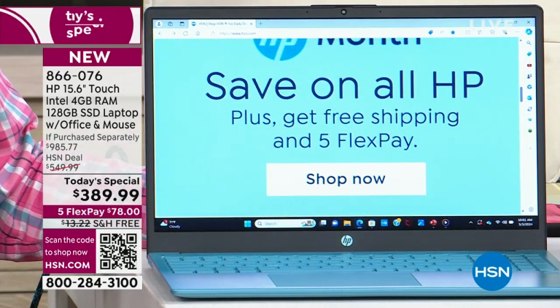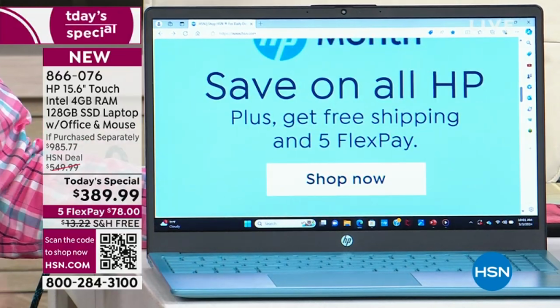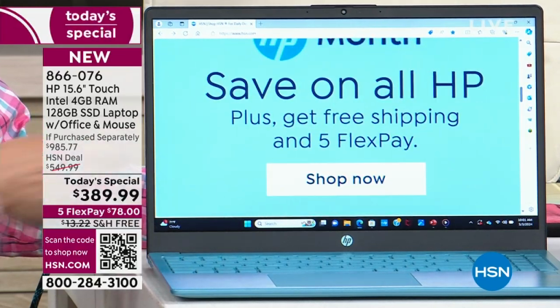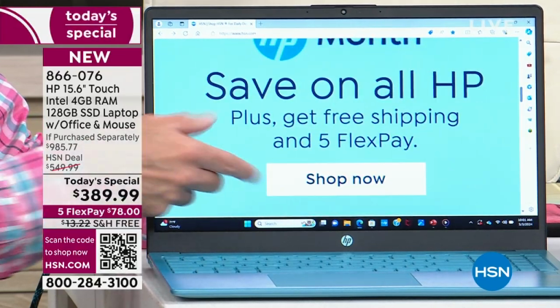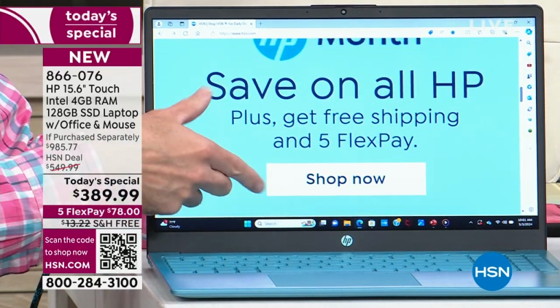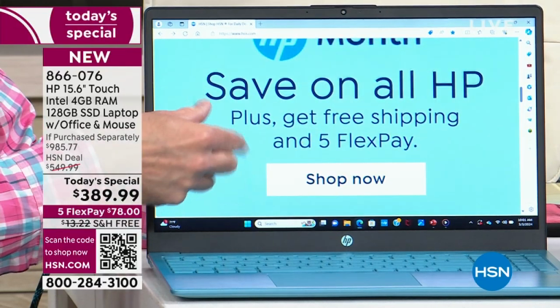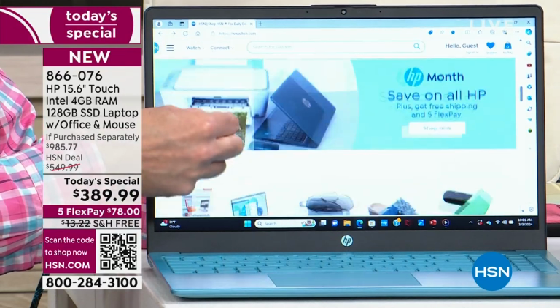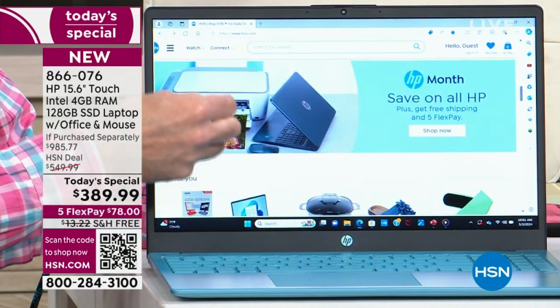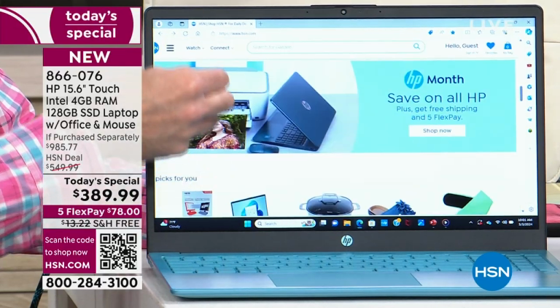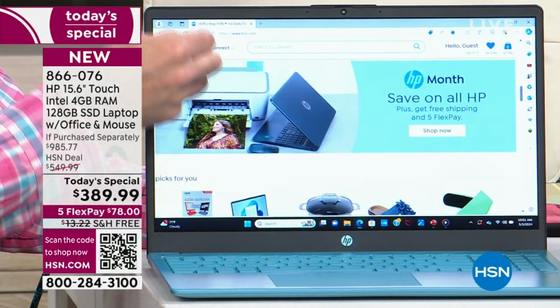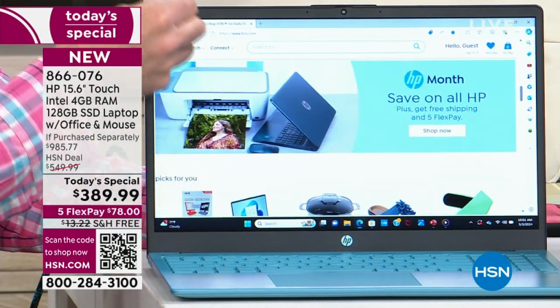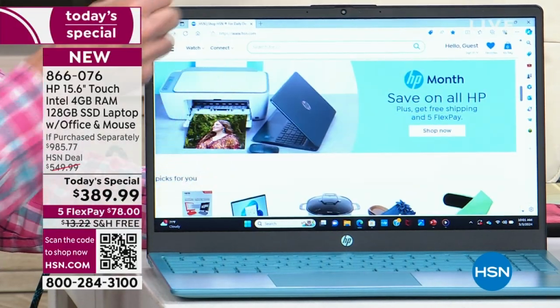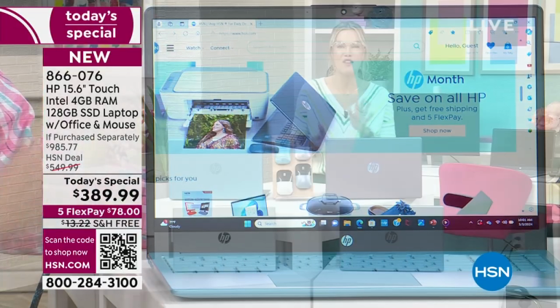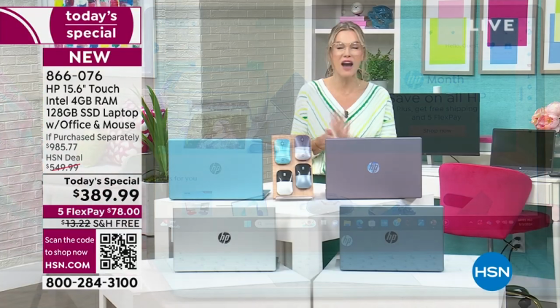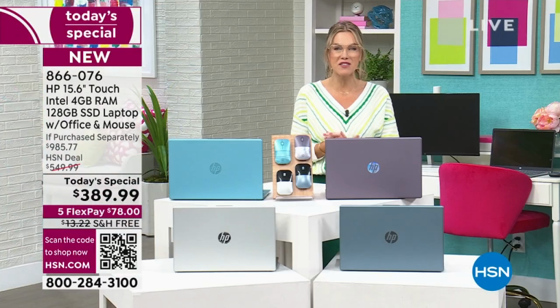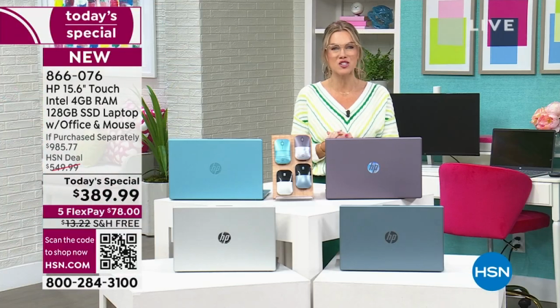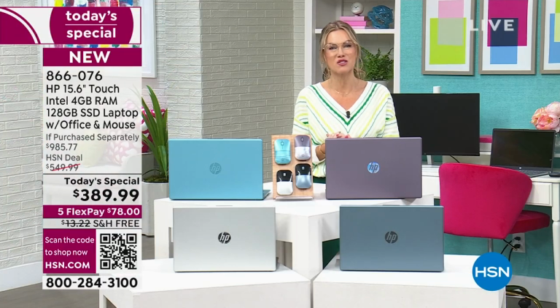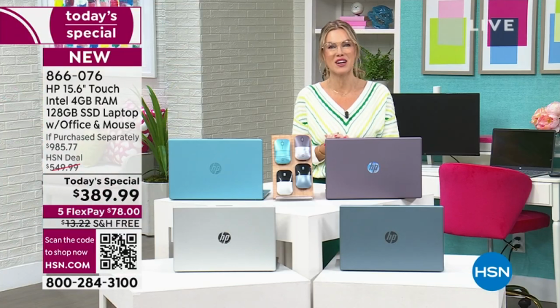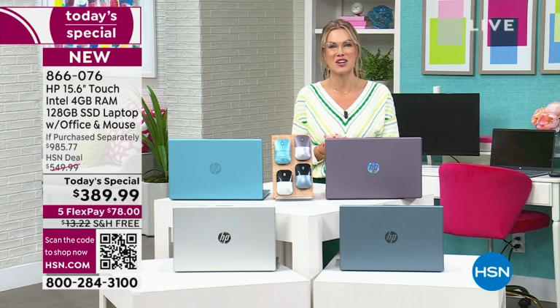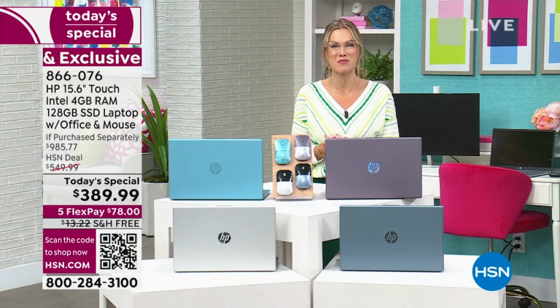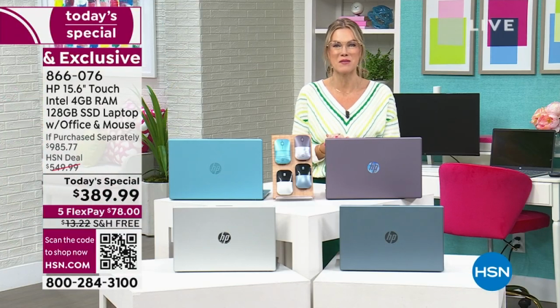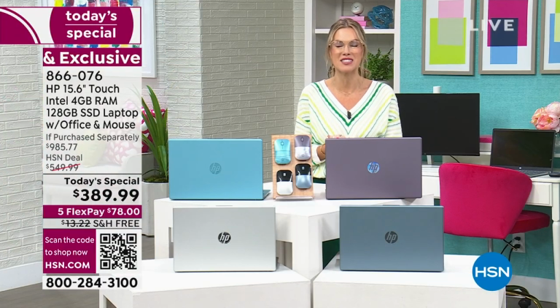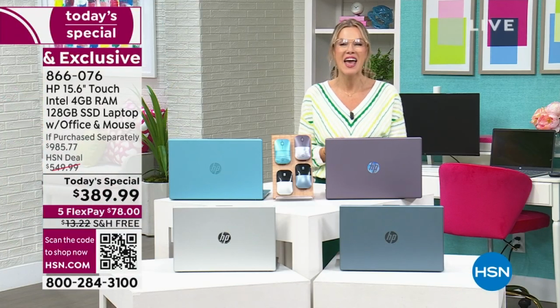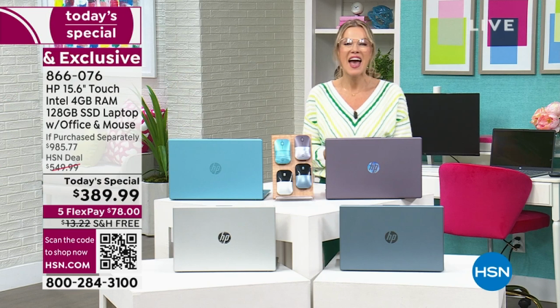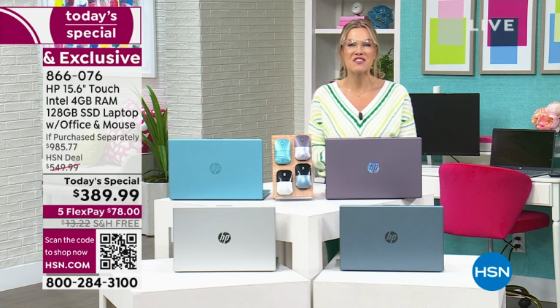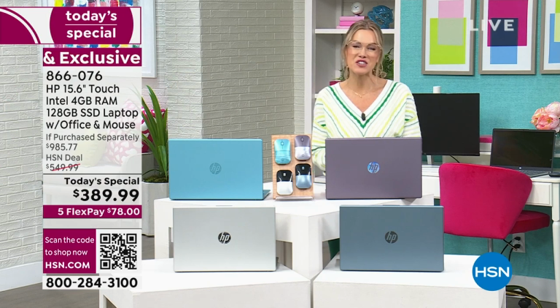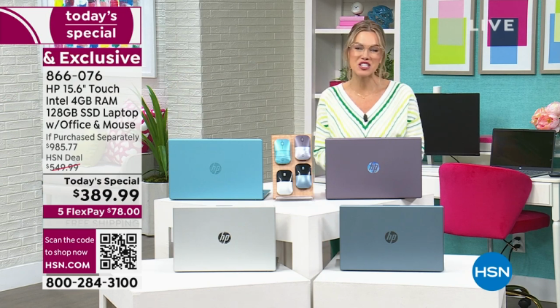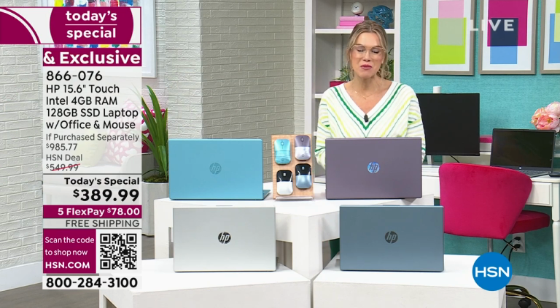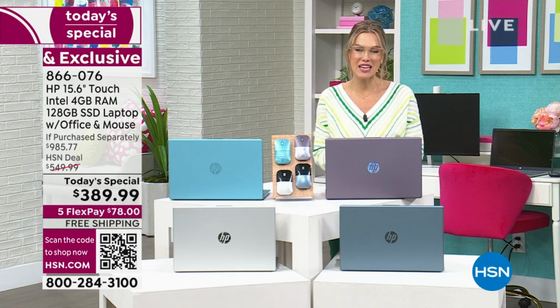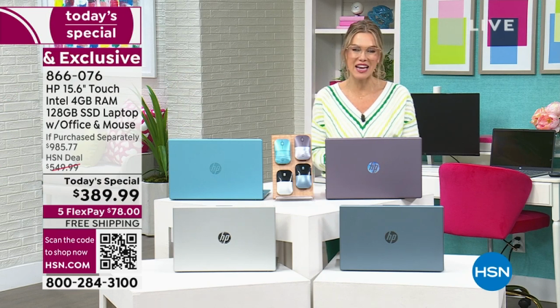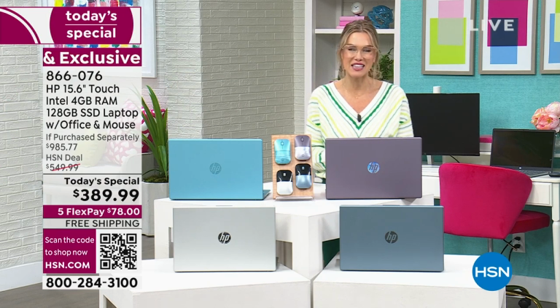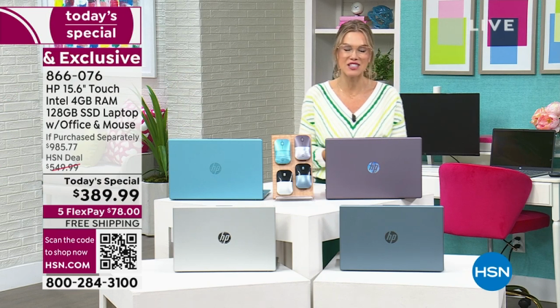It's HP month and we're saving all month long — five interest-free credit card payments and free shipping and handling.